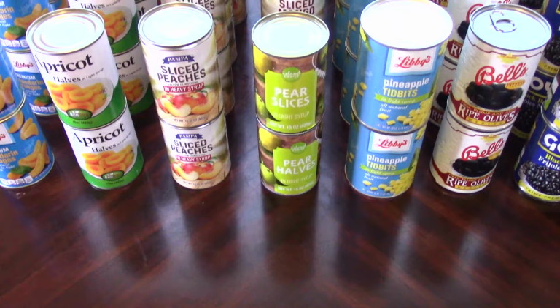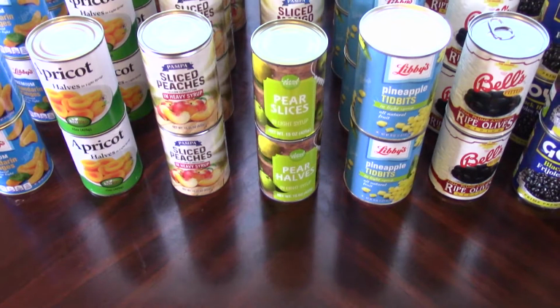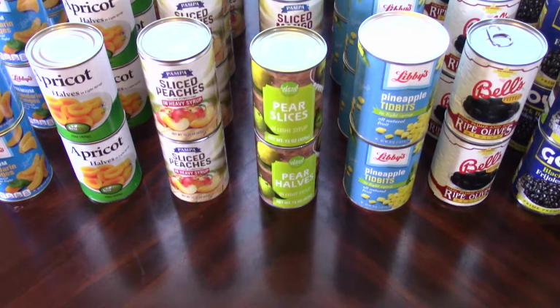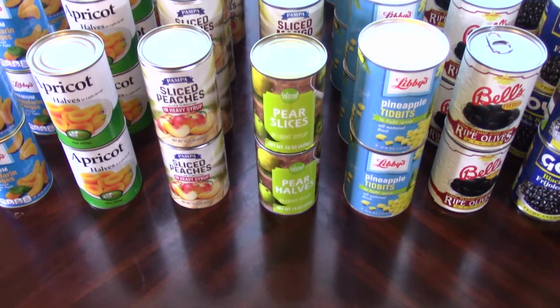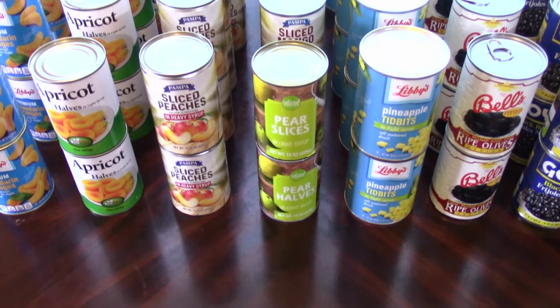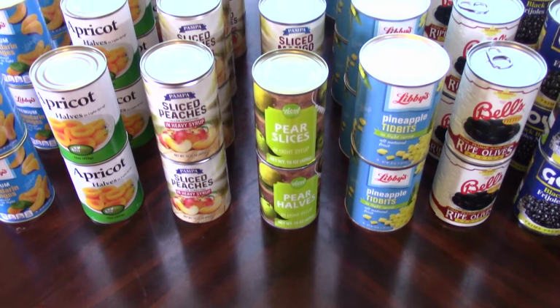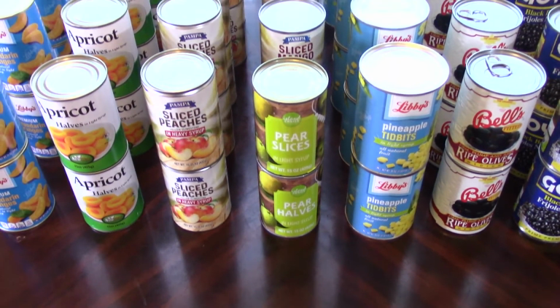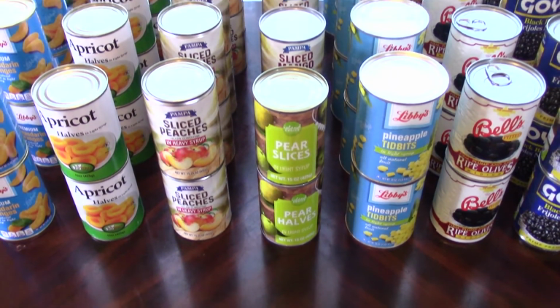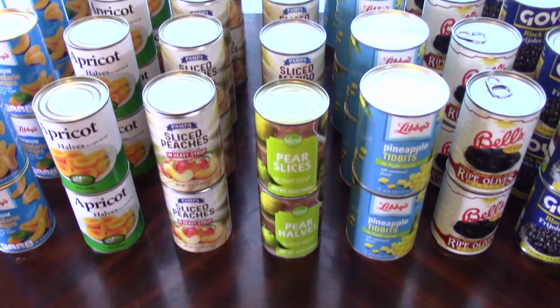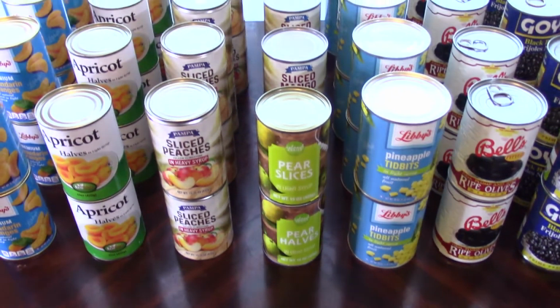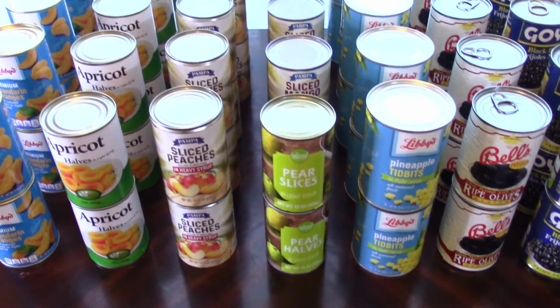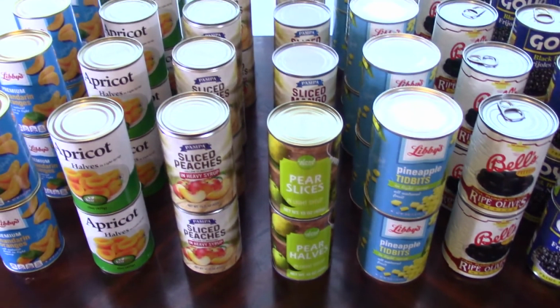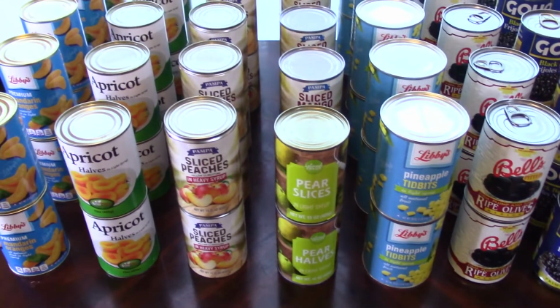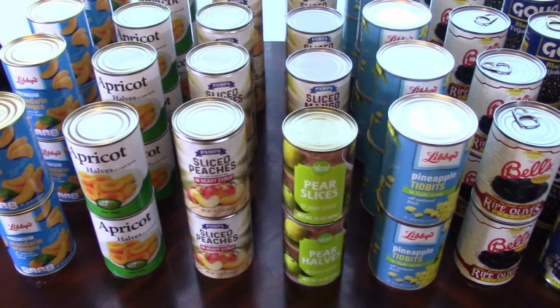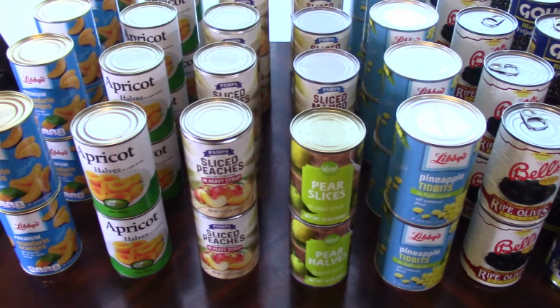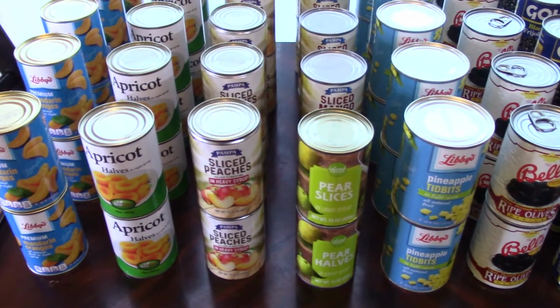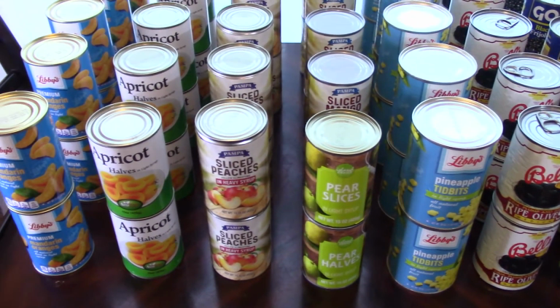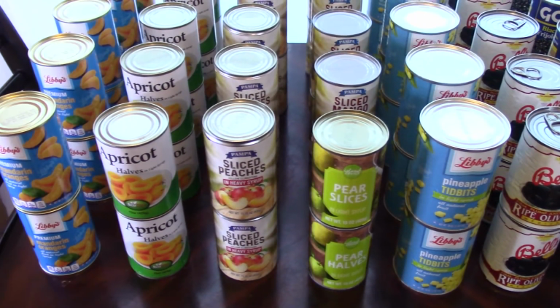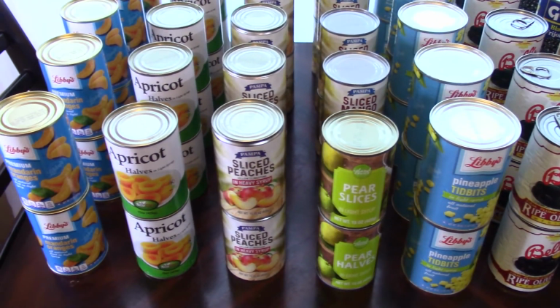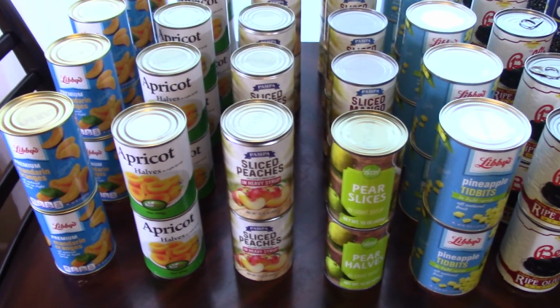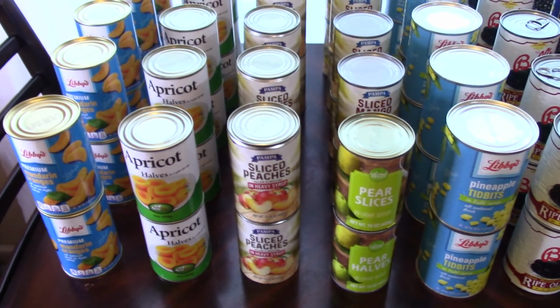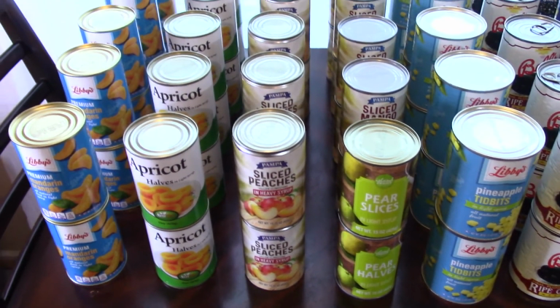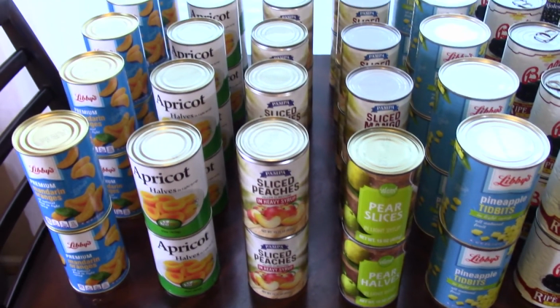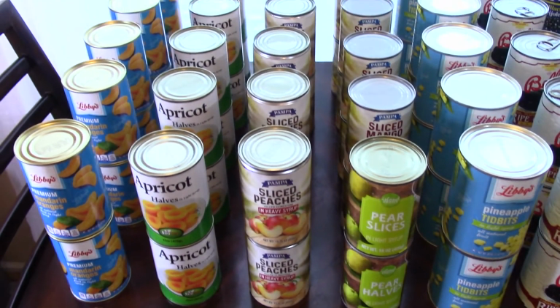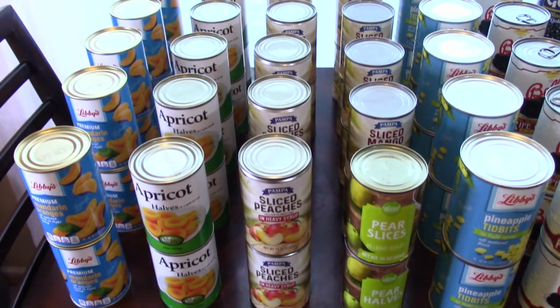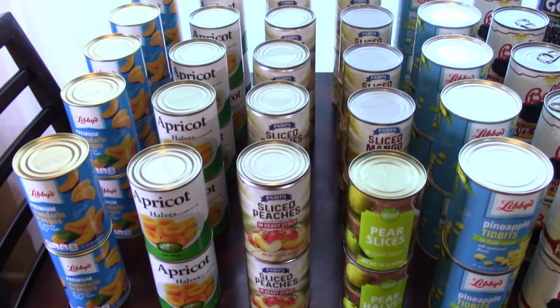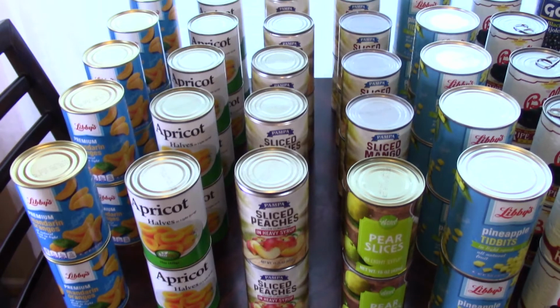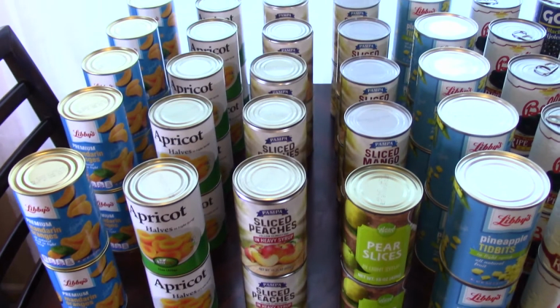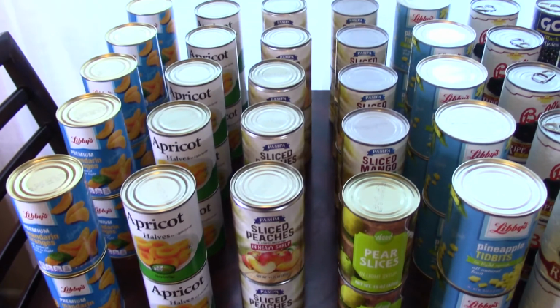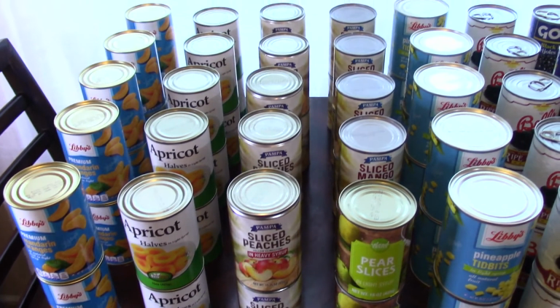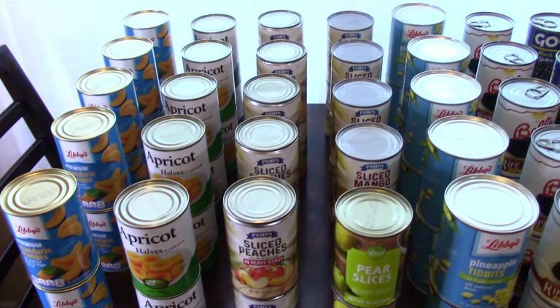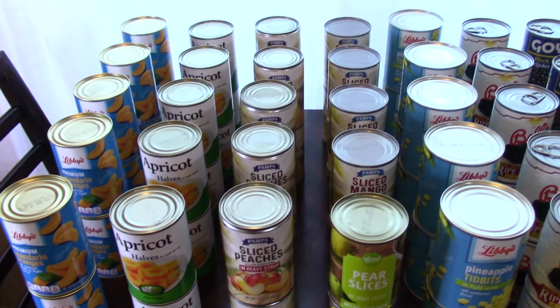Shalom, Juice Gang family. Welcome back to the channel. Today I wanted to share with you all a Dollar Tree haul.